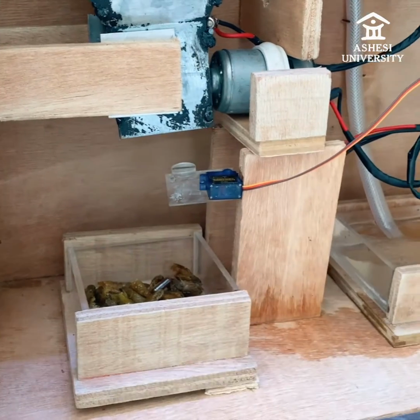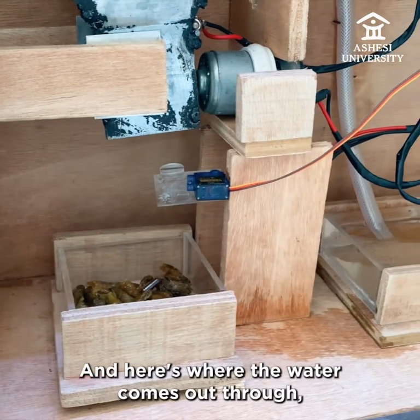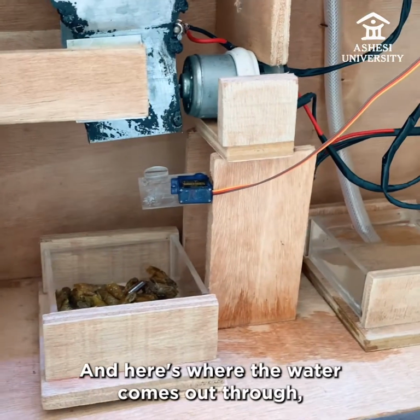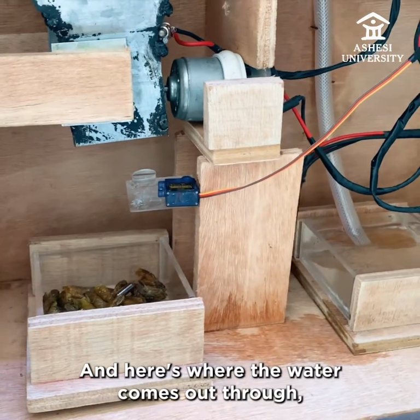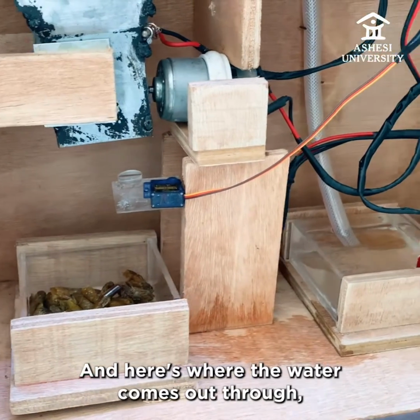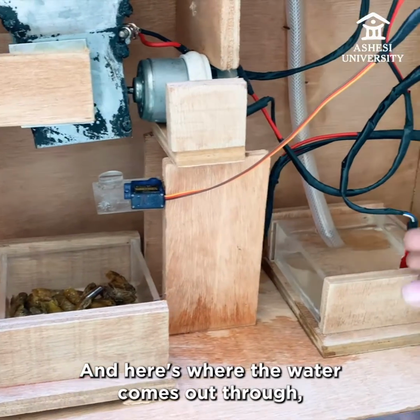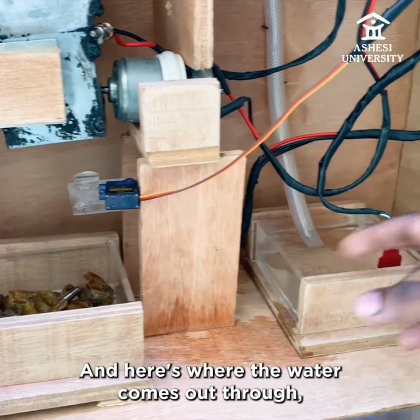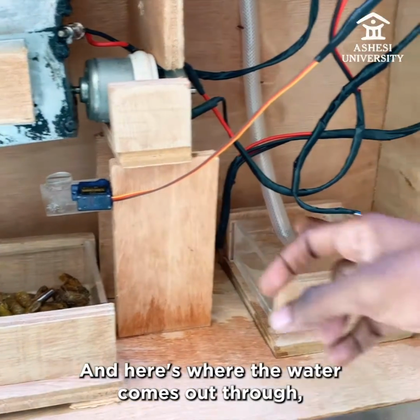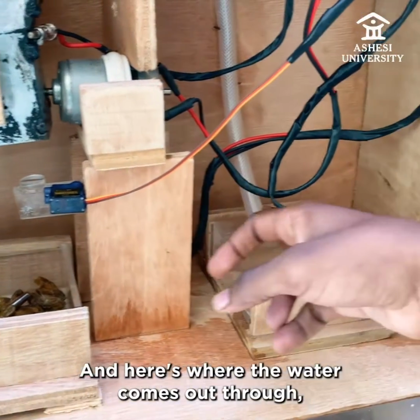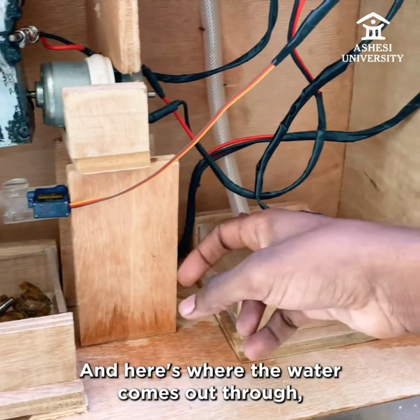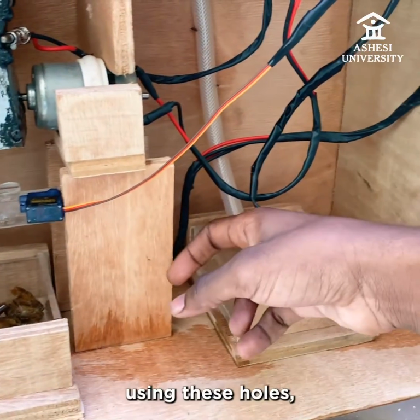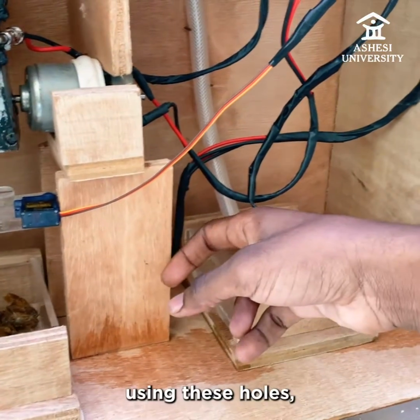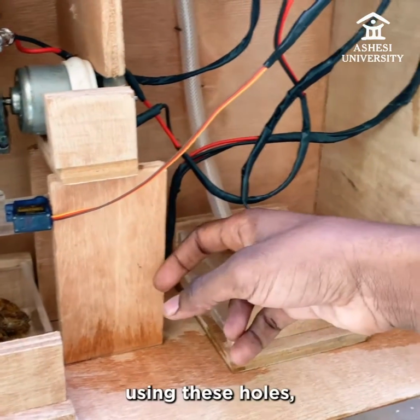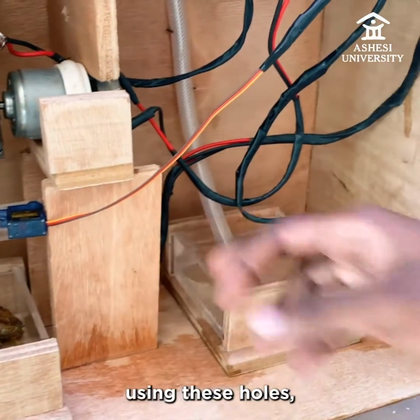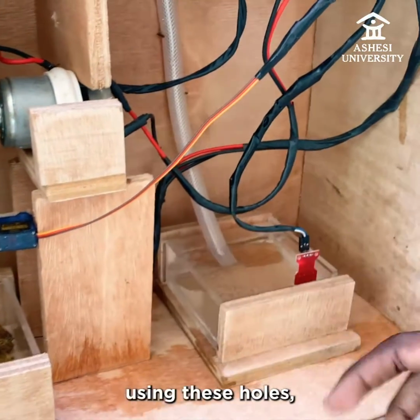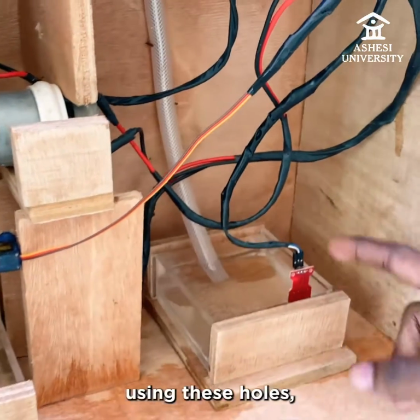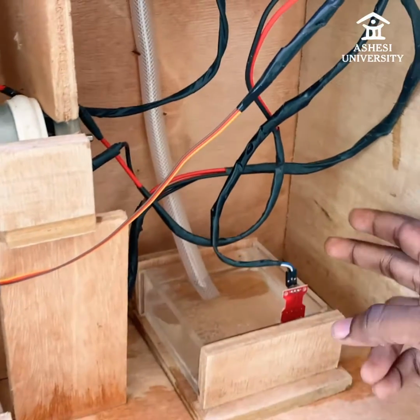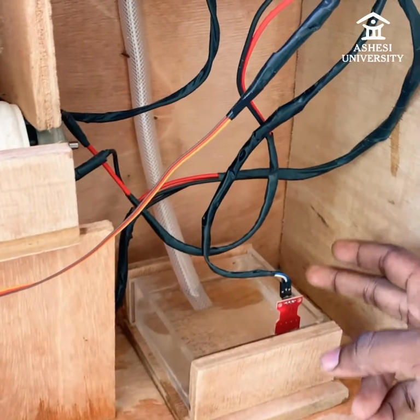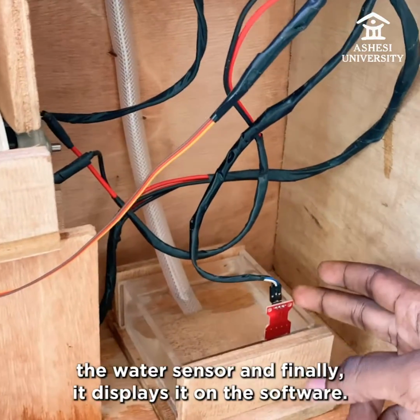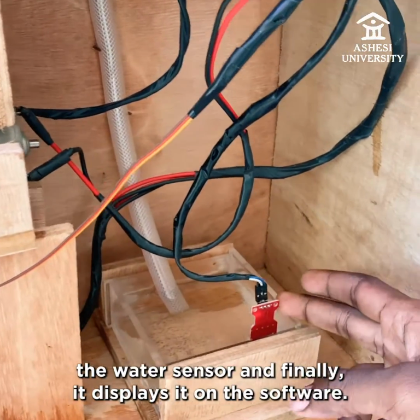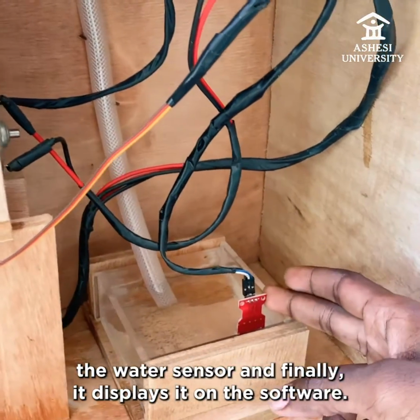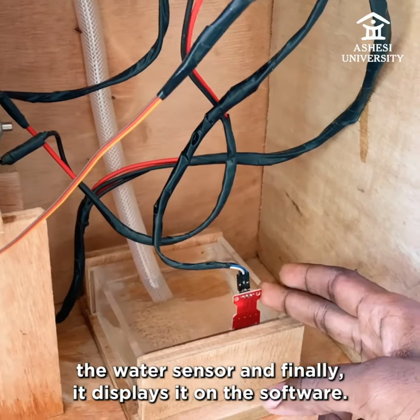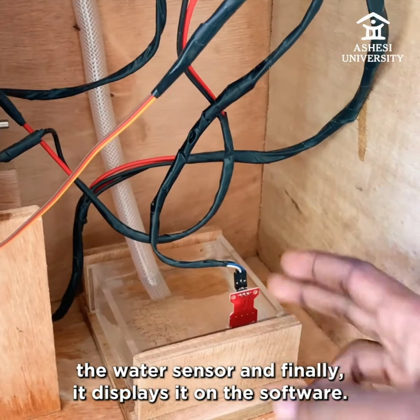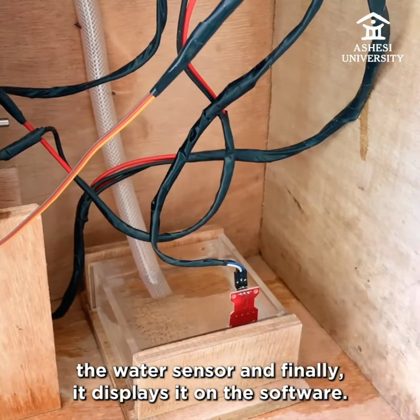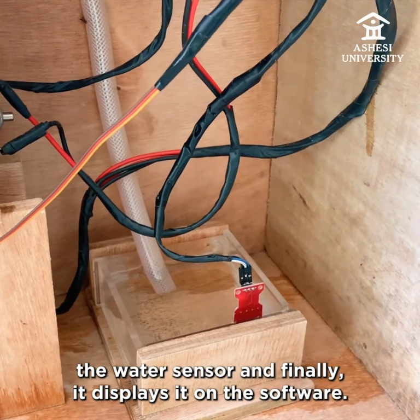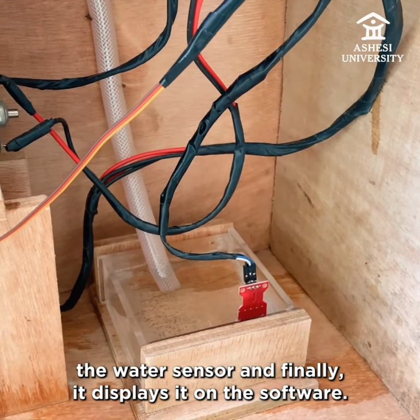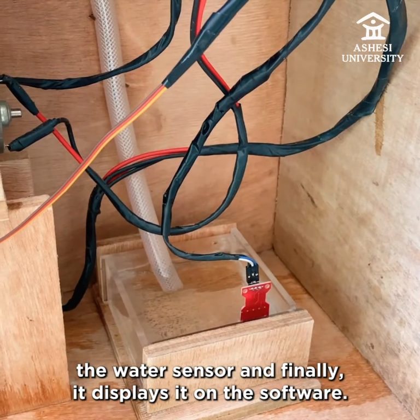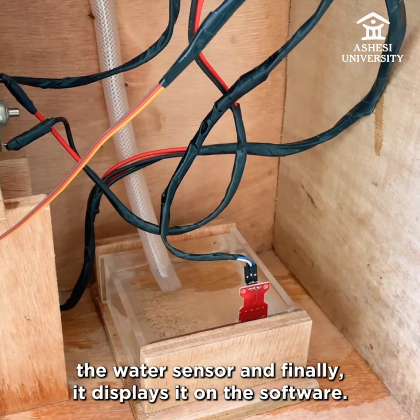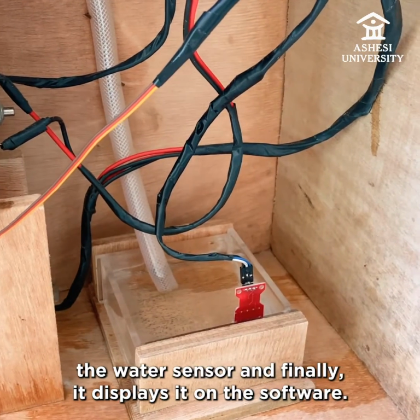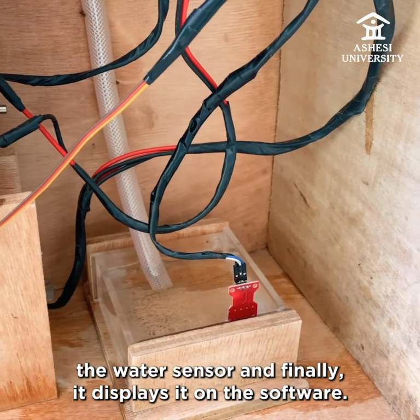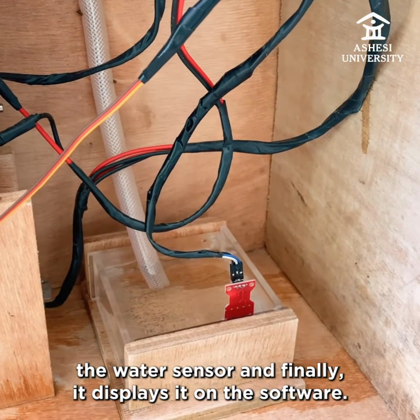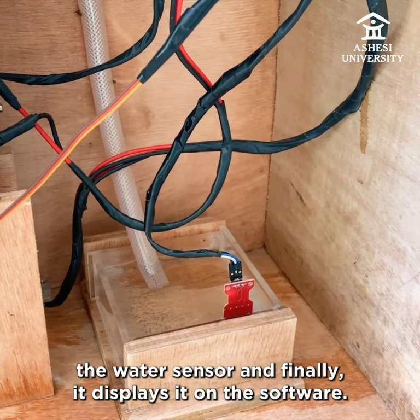Here's where the water comes out through, using these holes. The water sensor measures the level, and finally it displays it on the software.